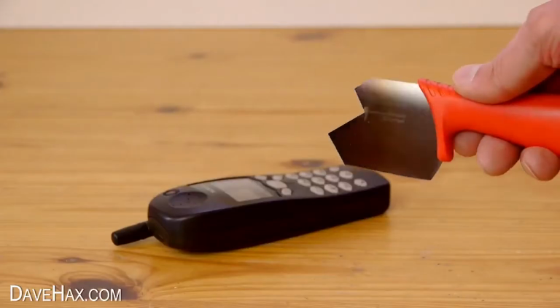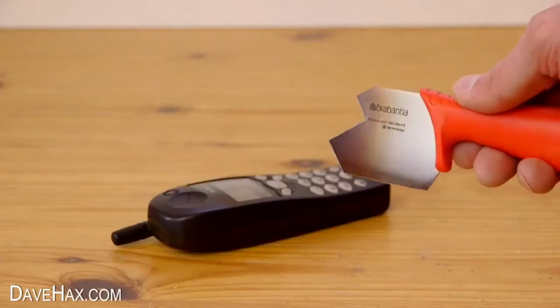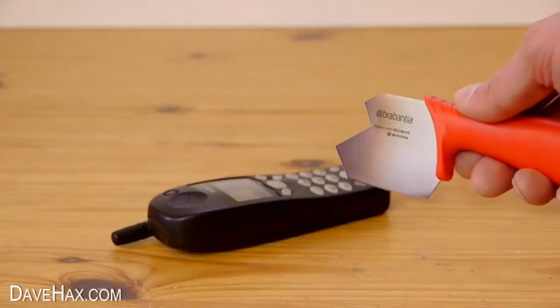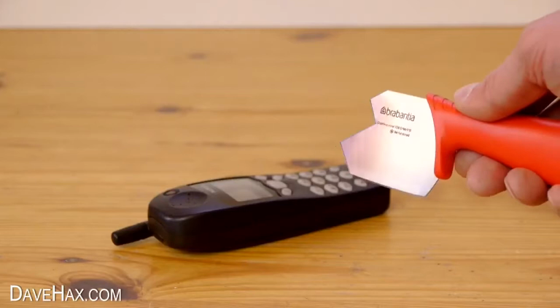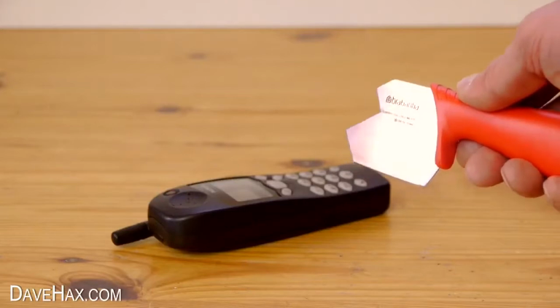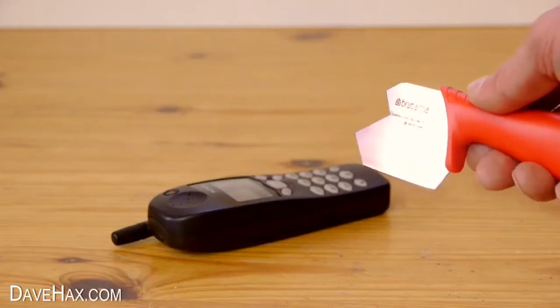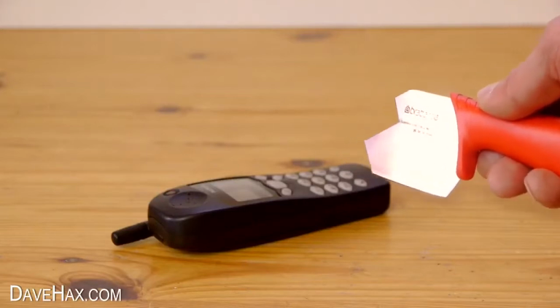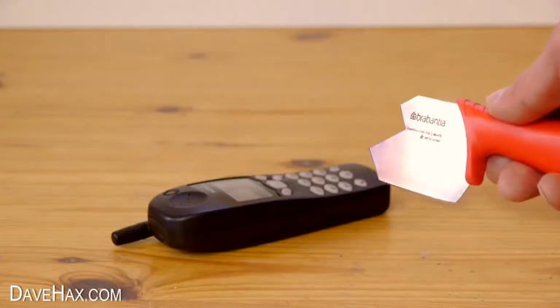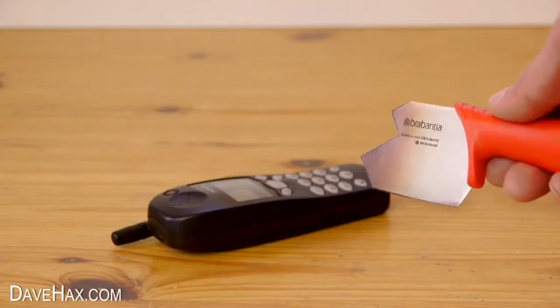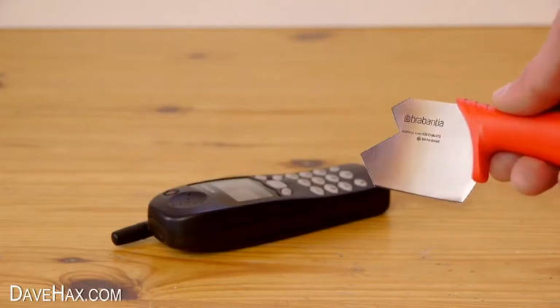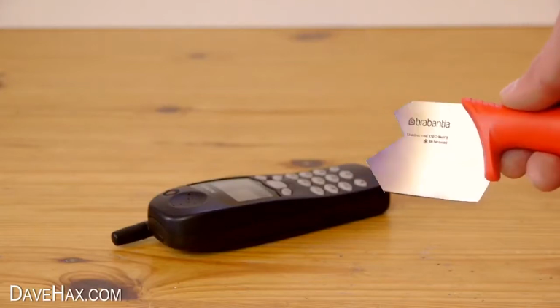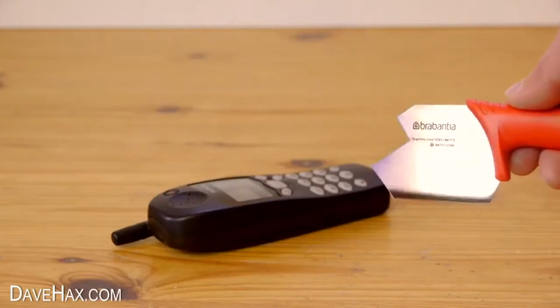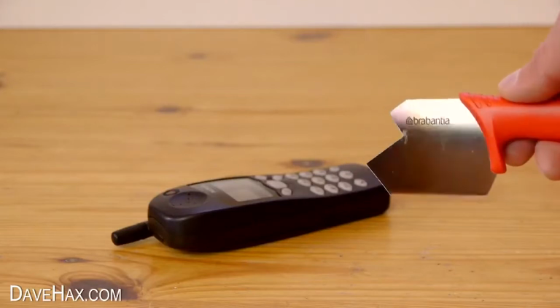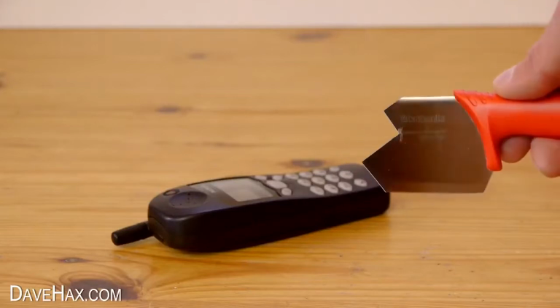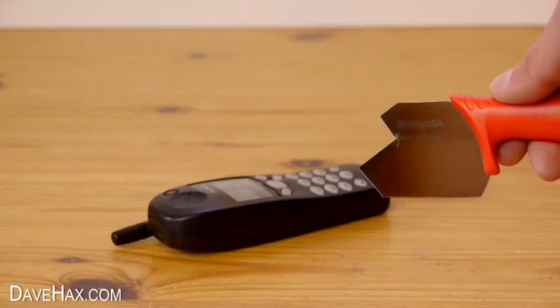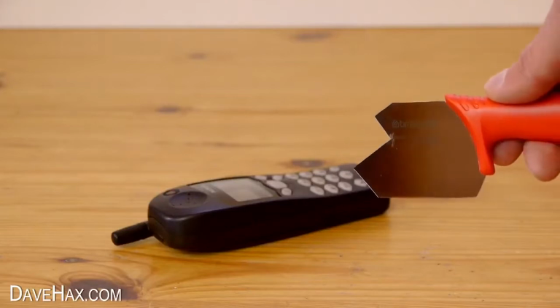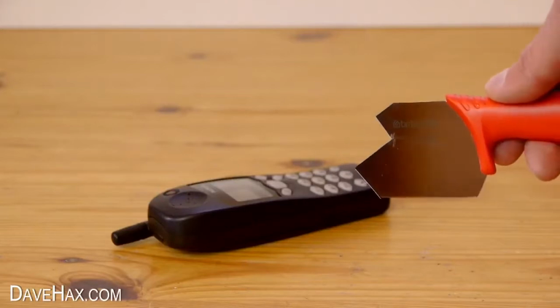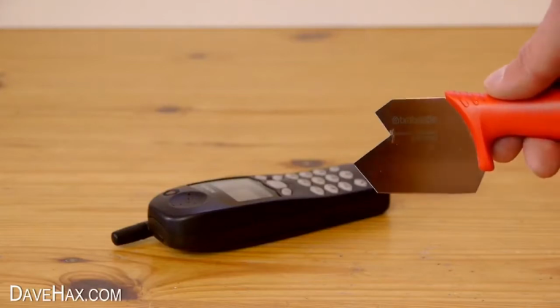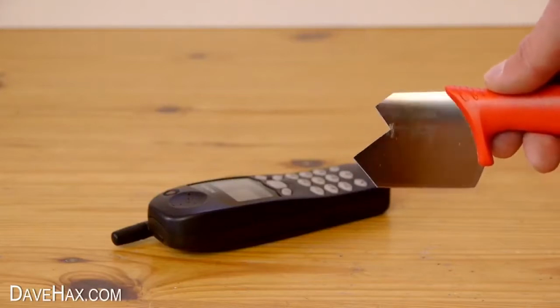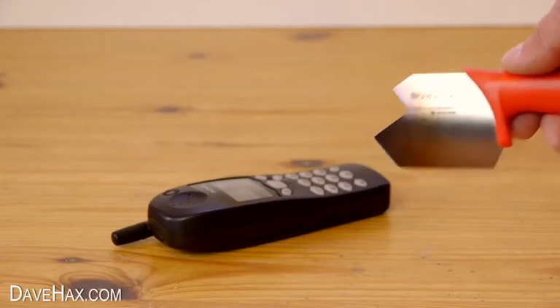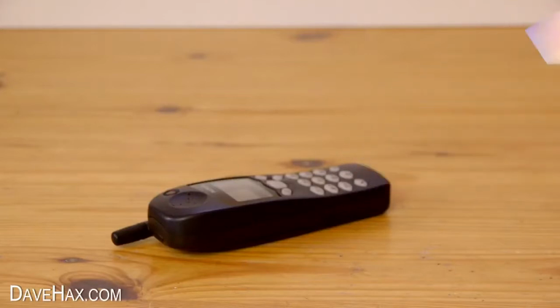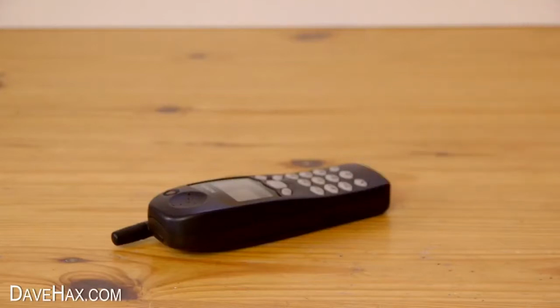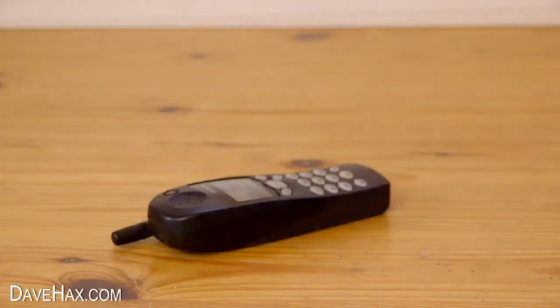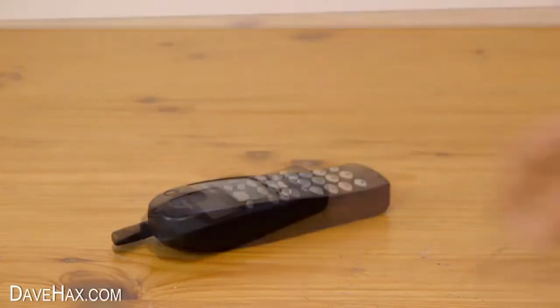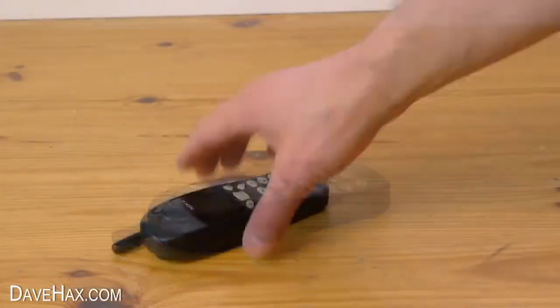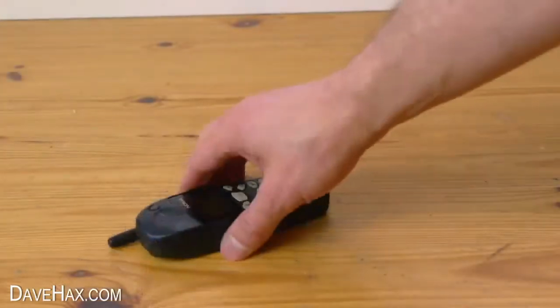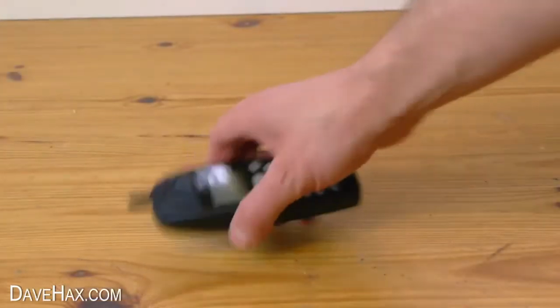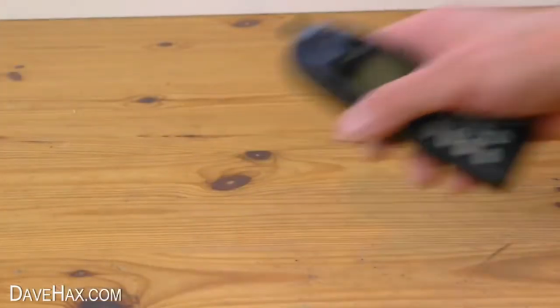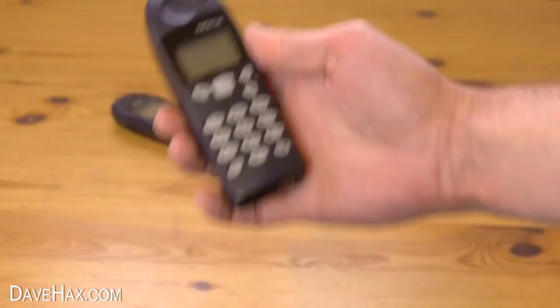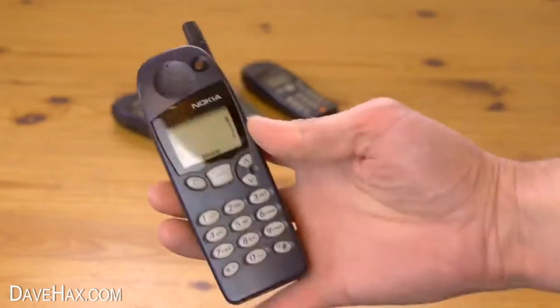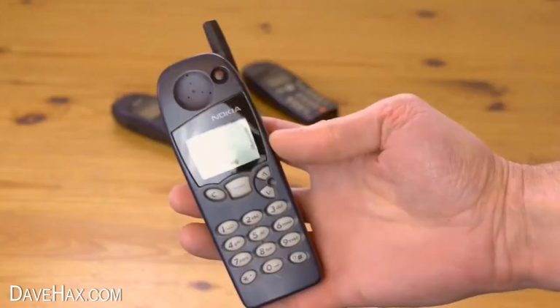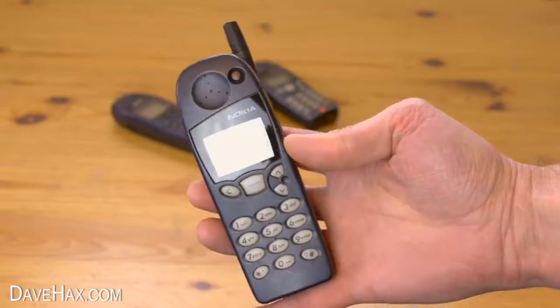Hmm, I knew these were strong, but that's ridiculous. Maybe I'll start using it again.